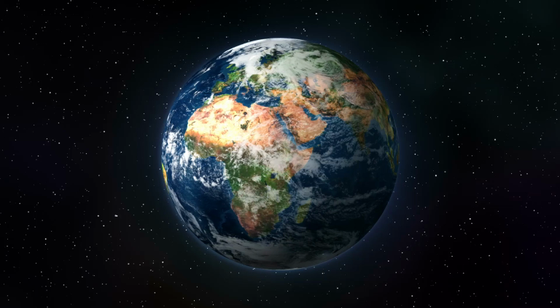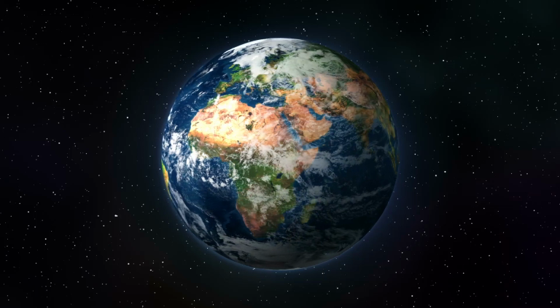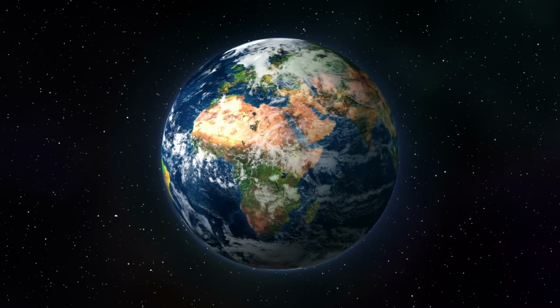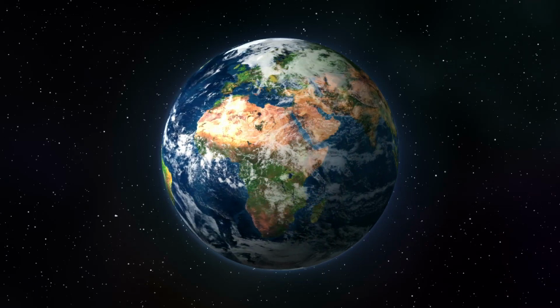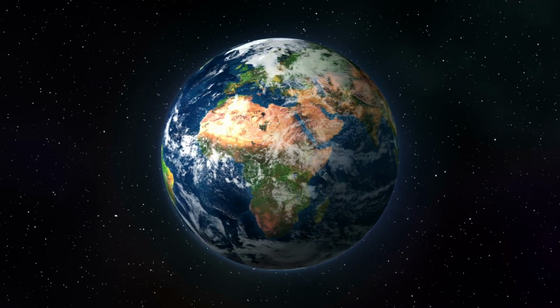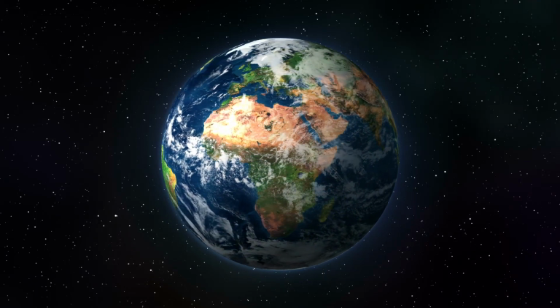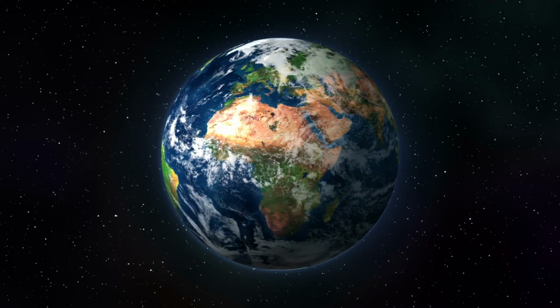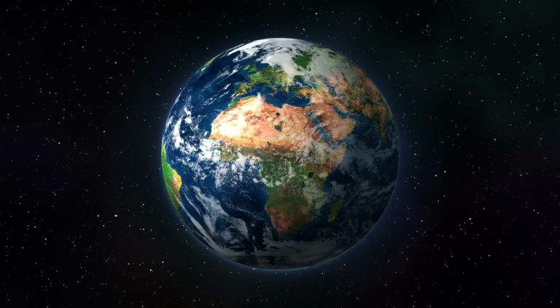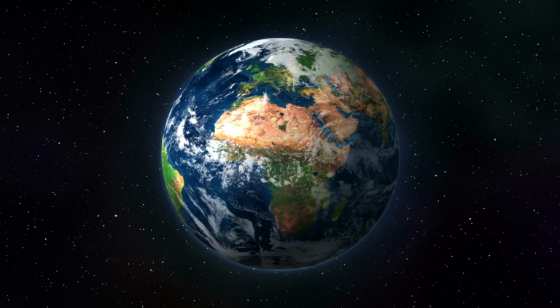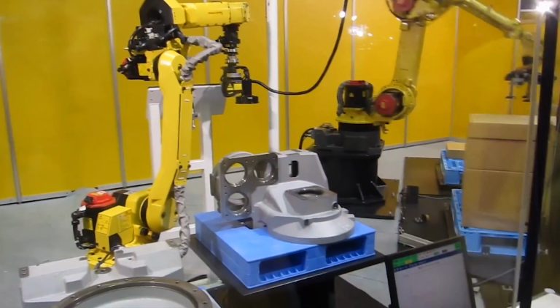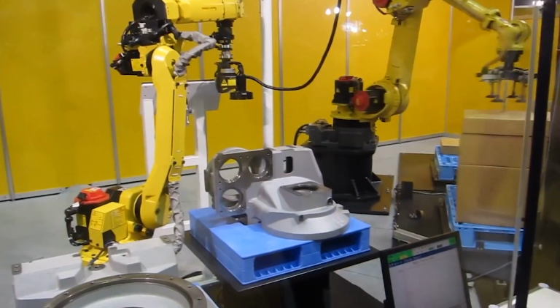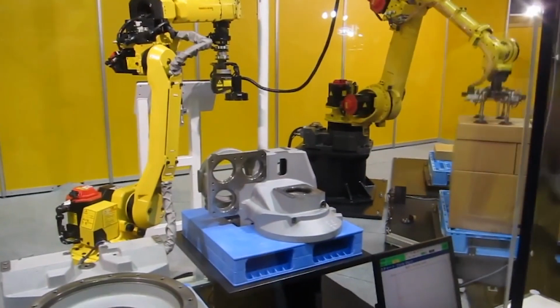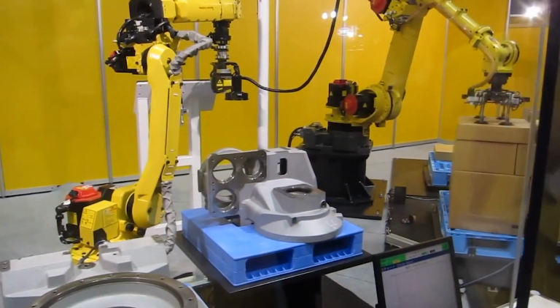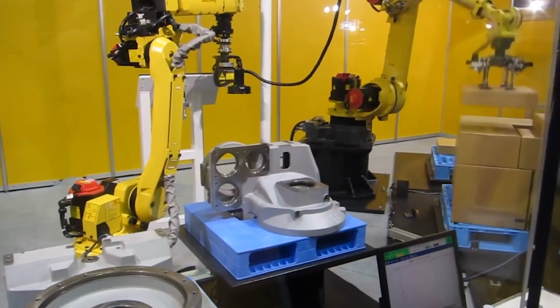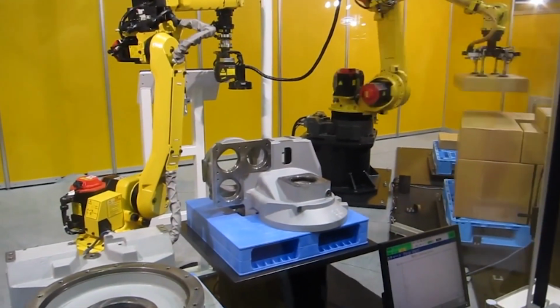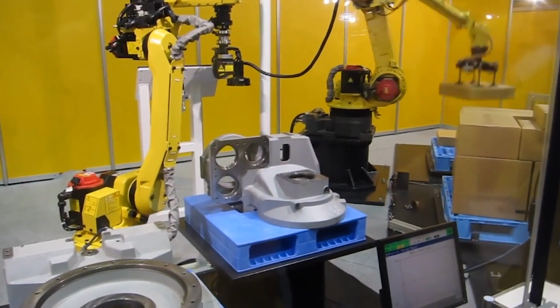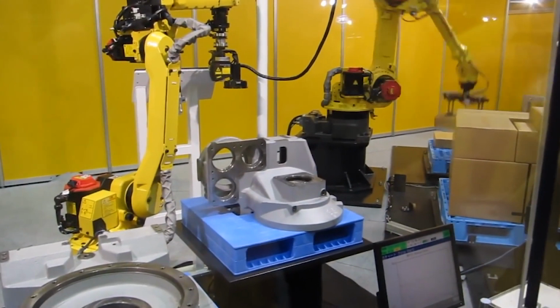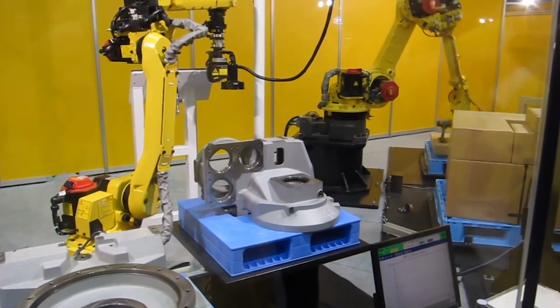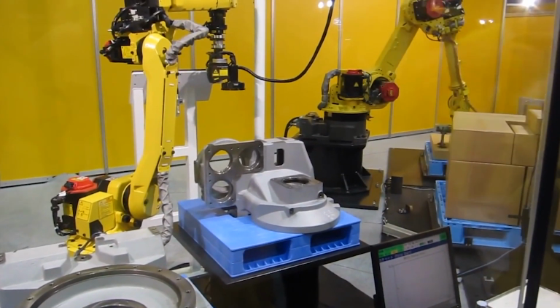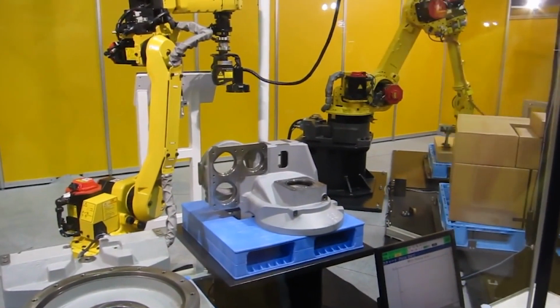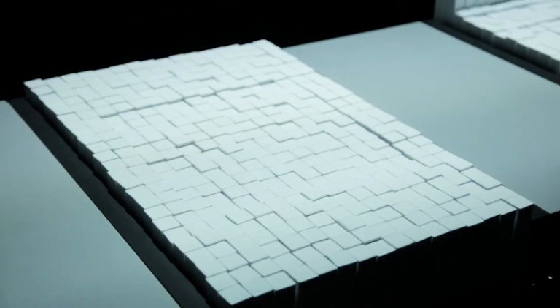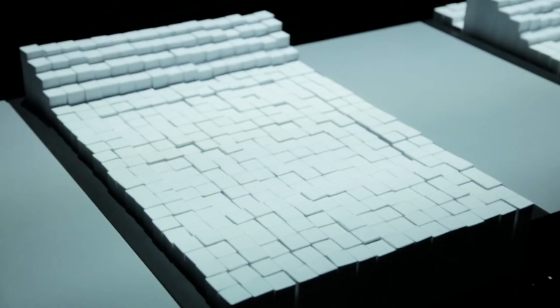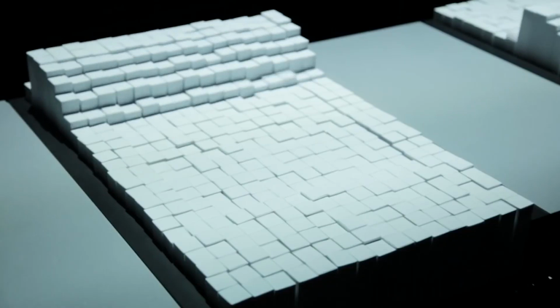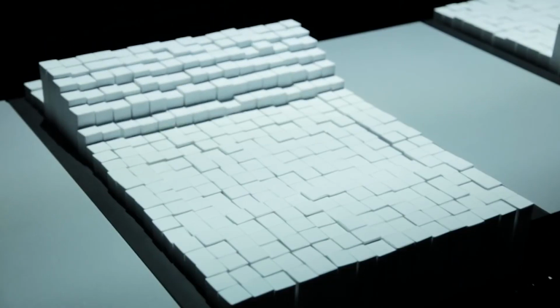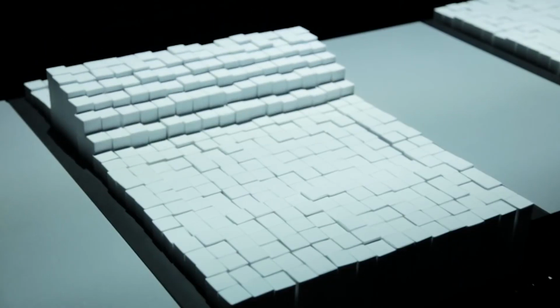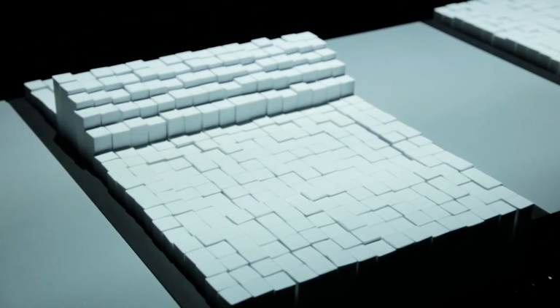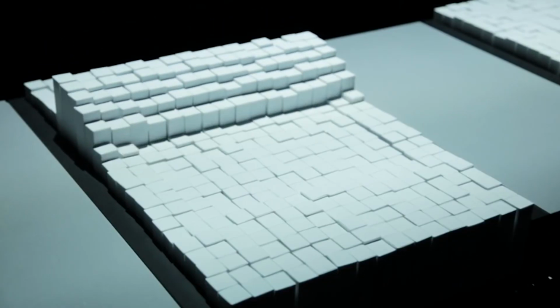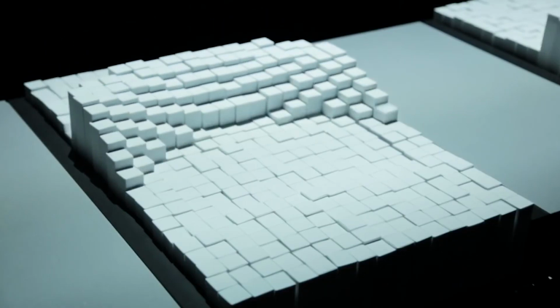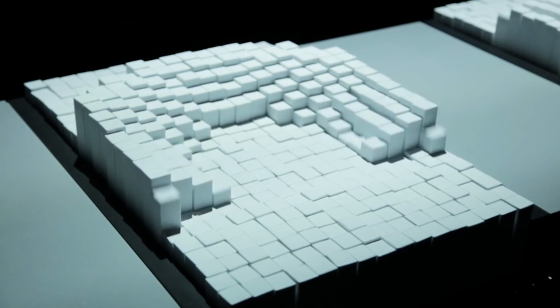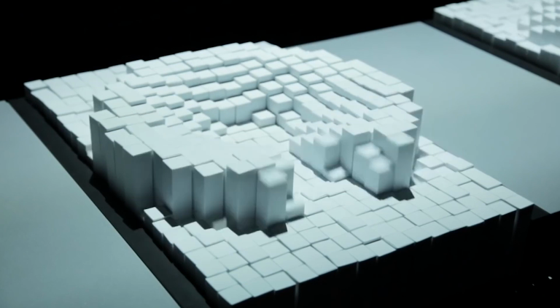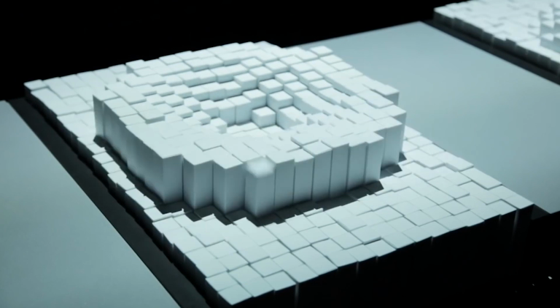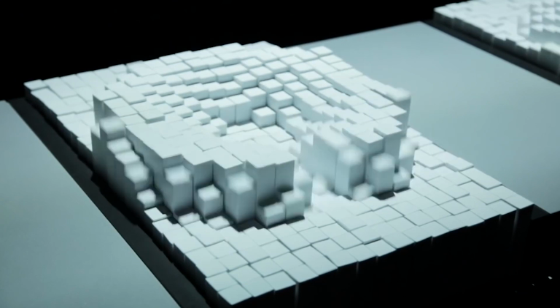From the World Wide Web to kitchen robots, here are the top 8 technologies developed by MIT.